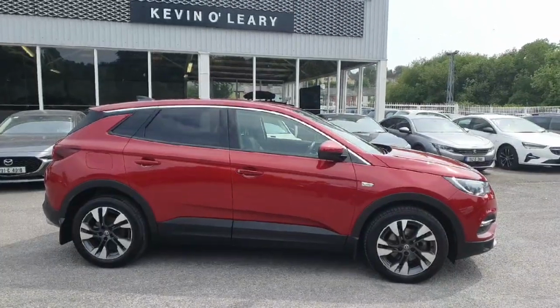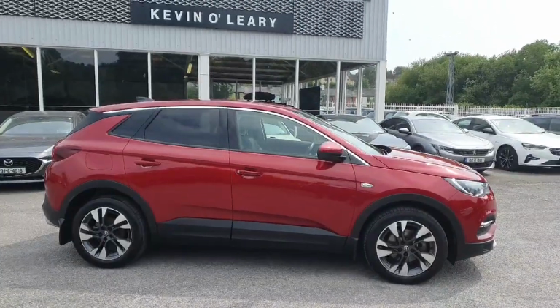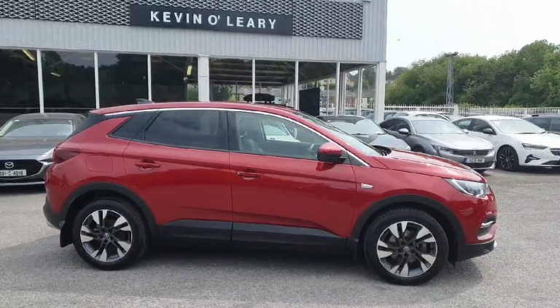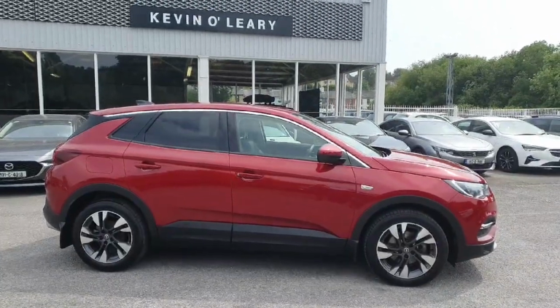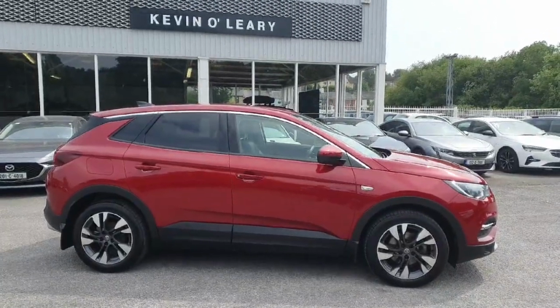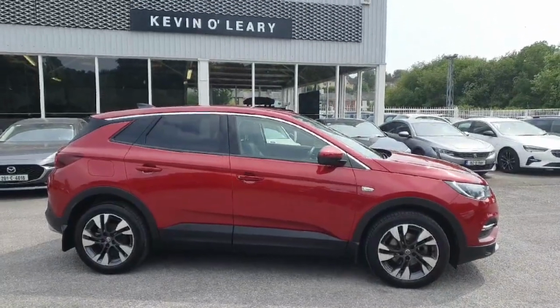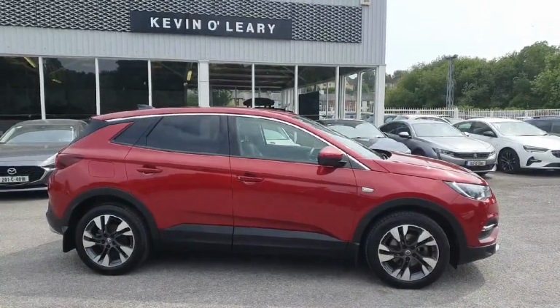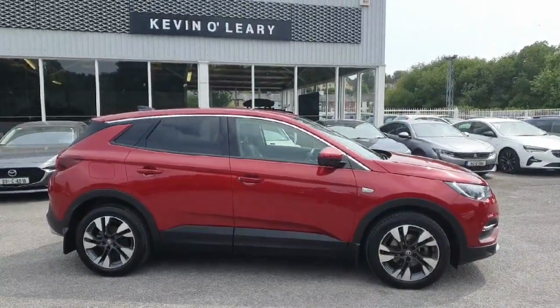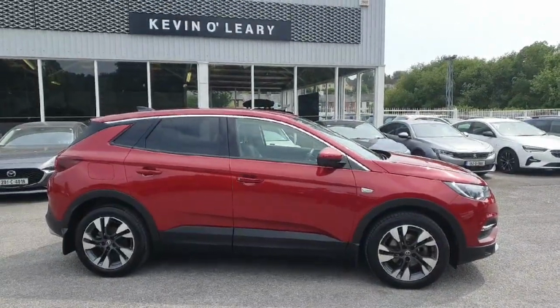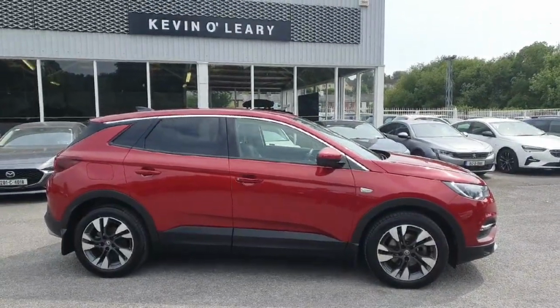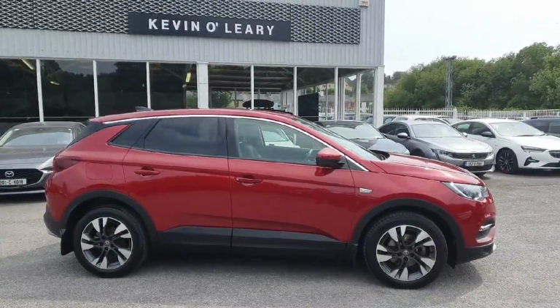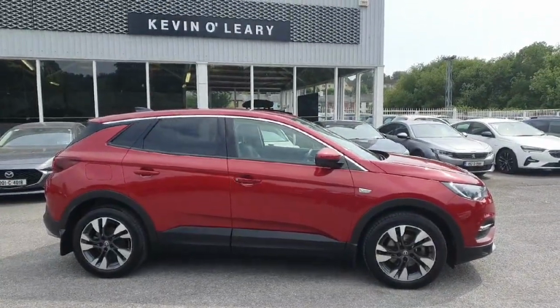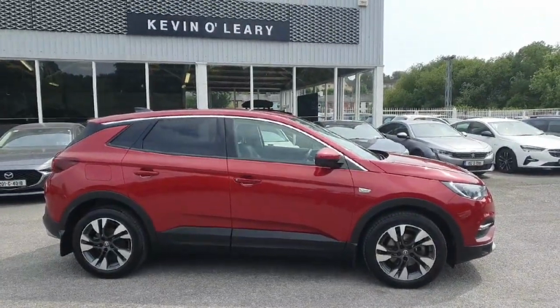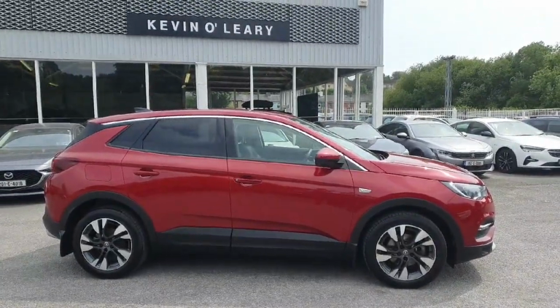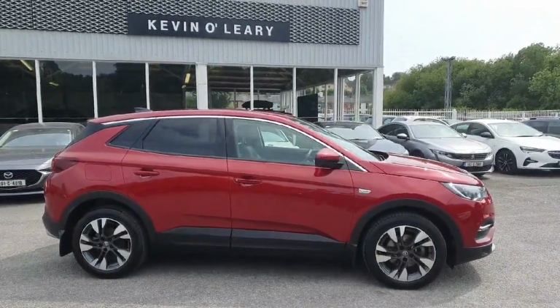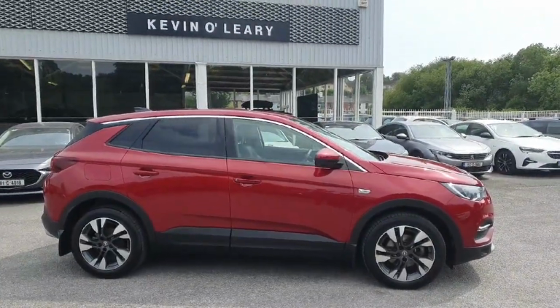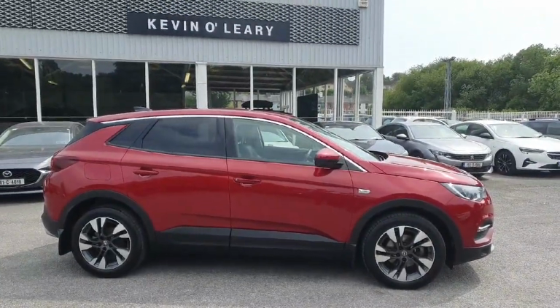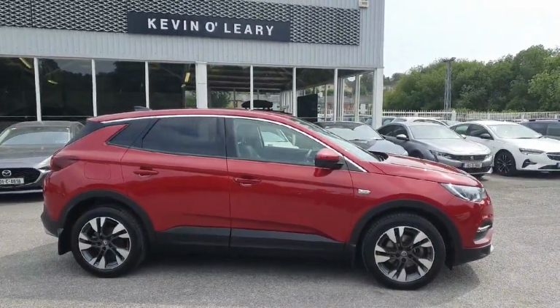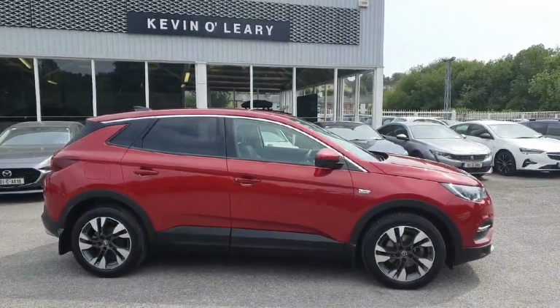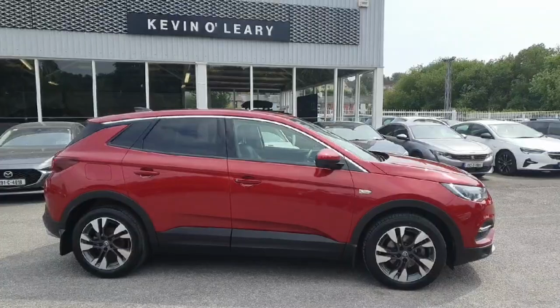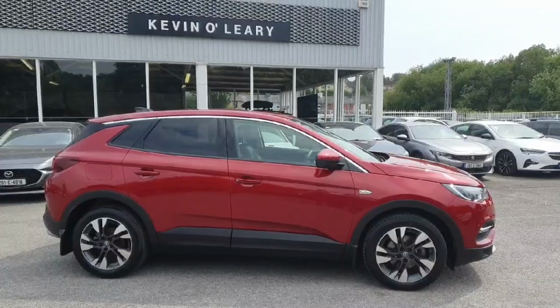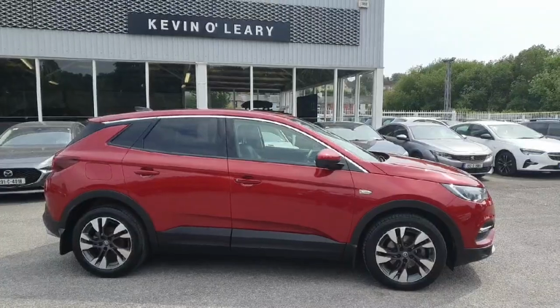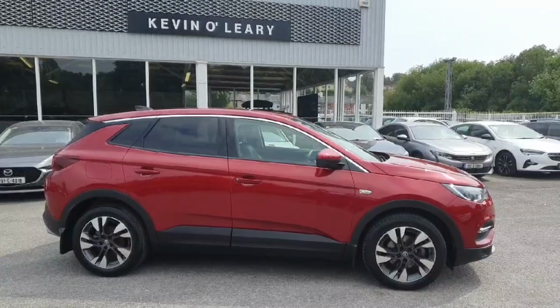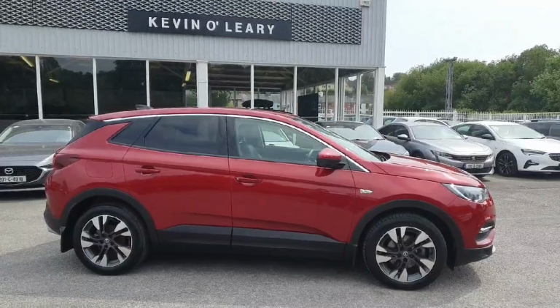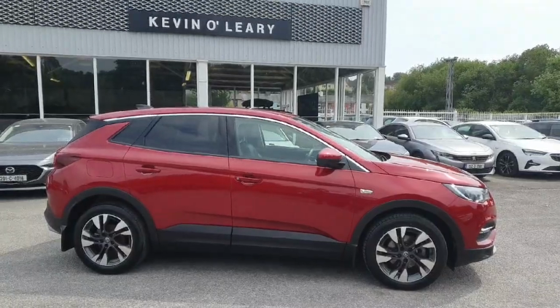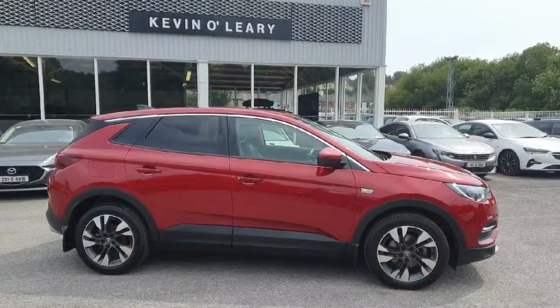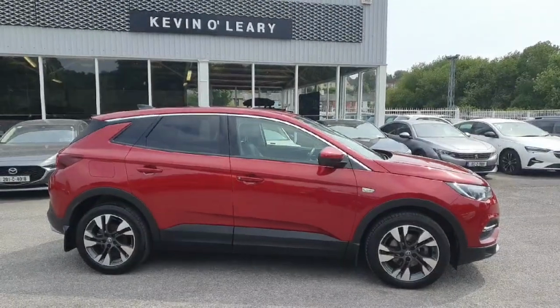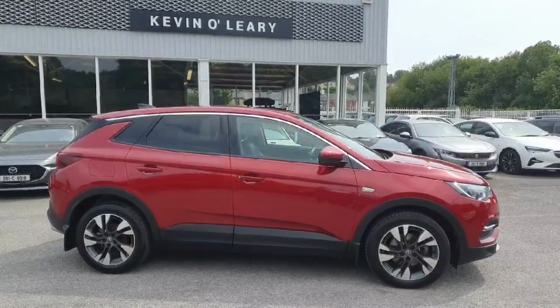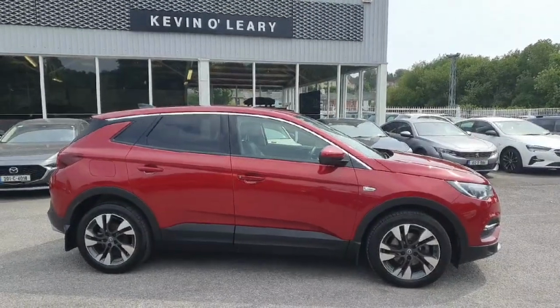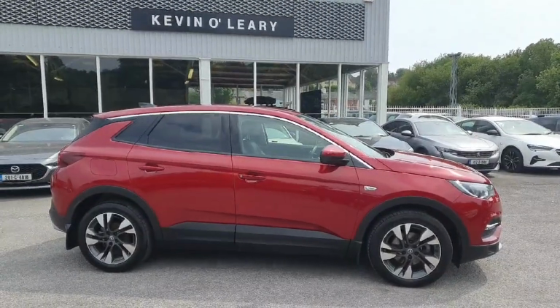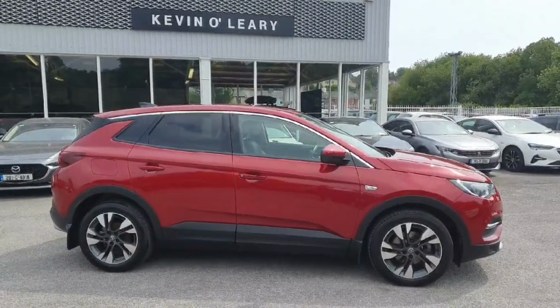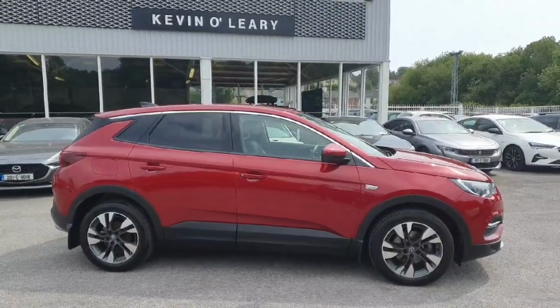This Opel Grandland SRI diesel is available here at Kevin O'Leary's Bandon with low rate finance and no deposit finance.